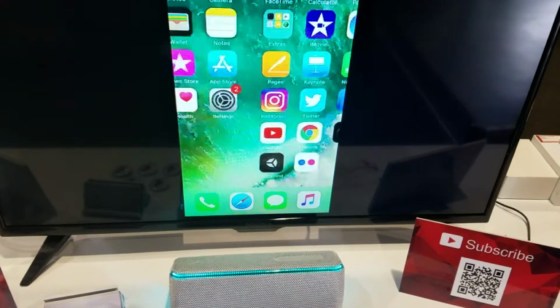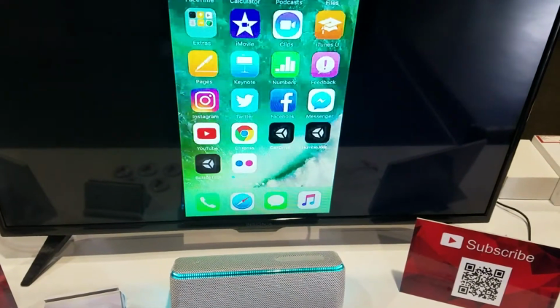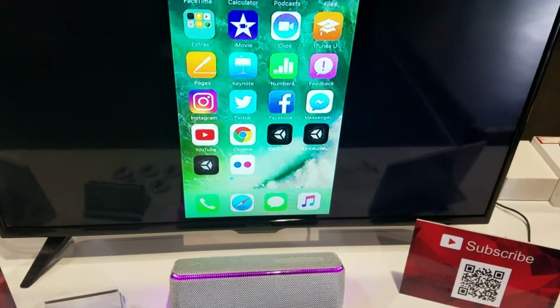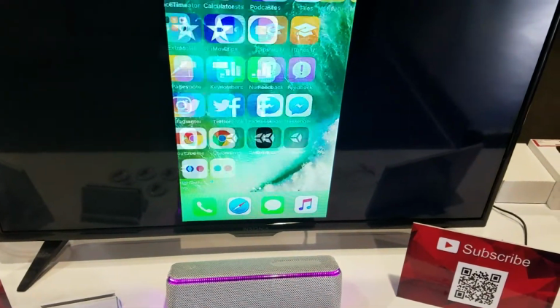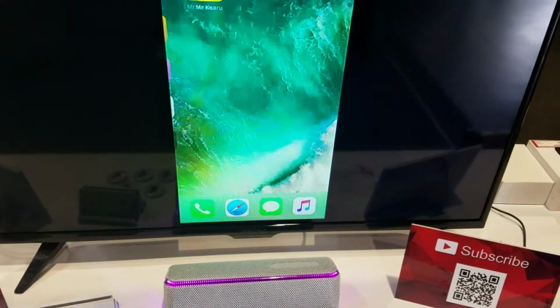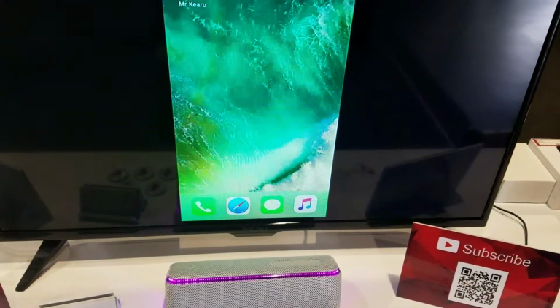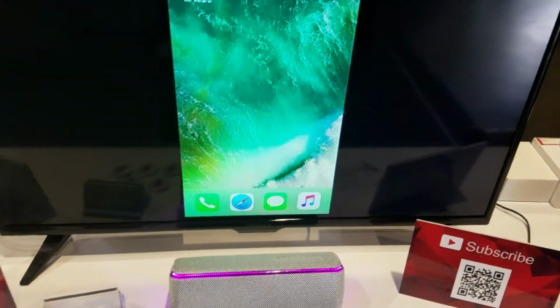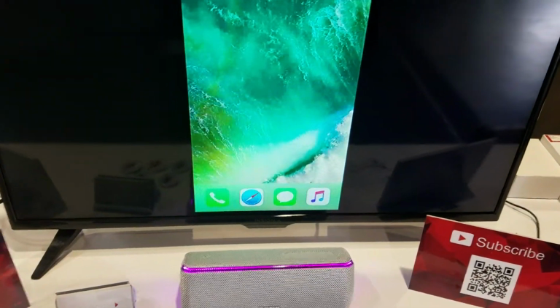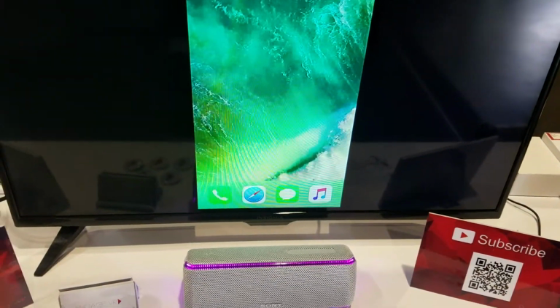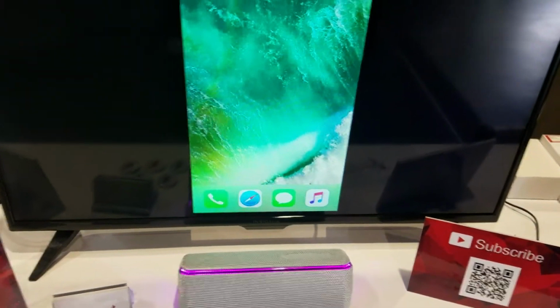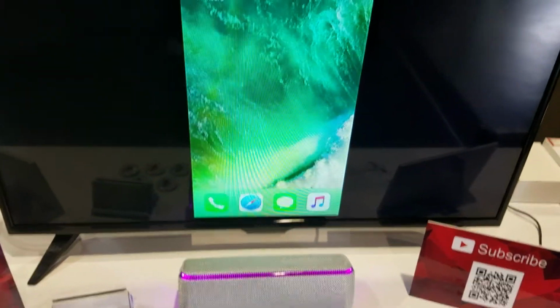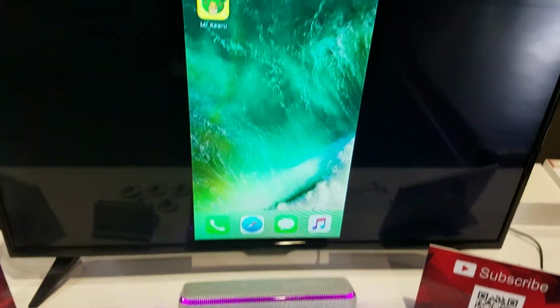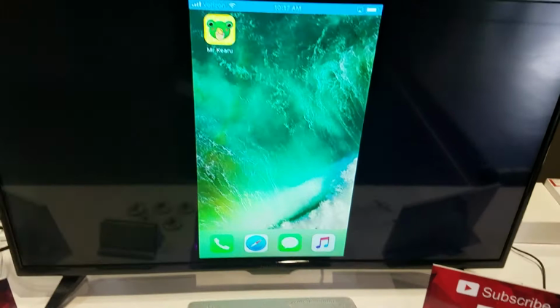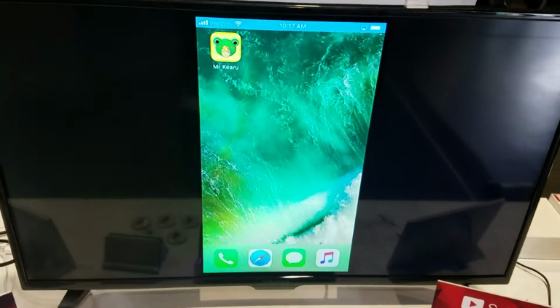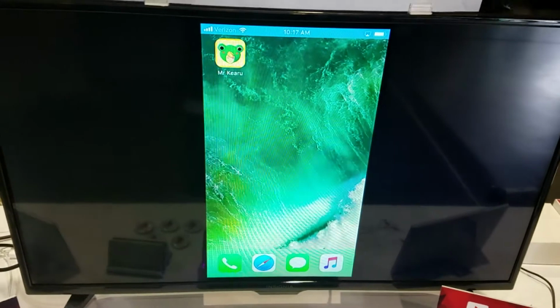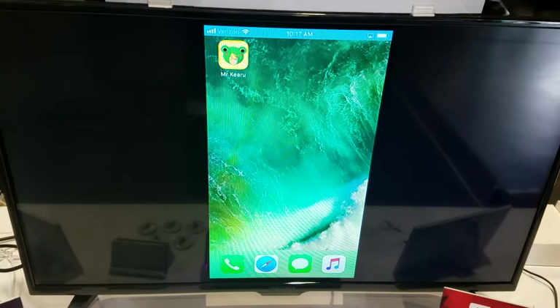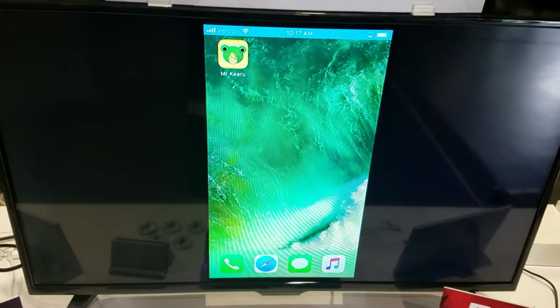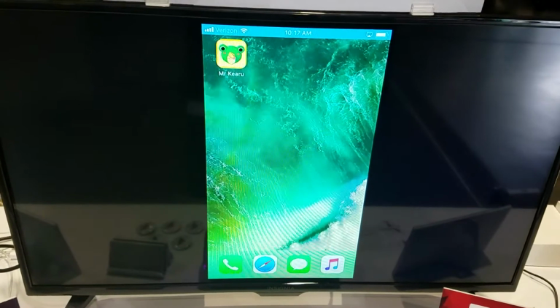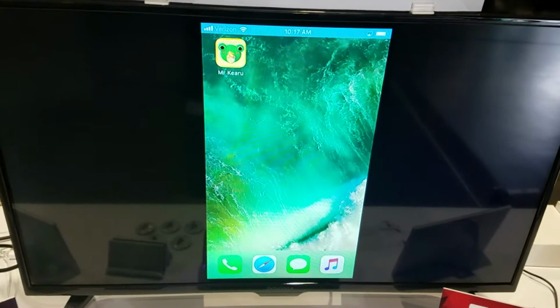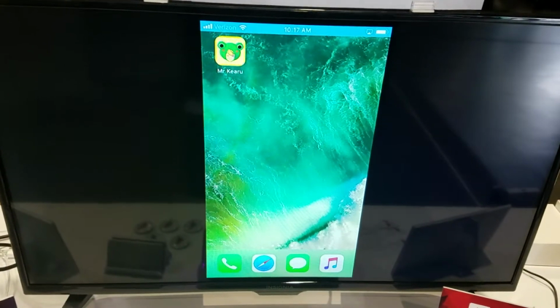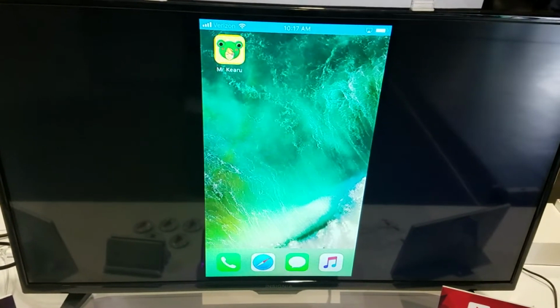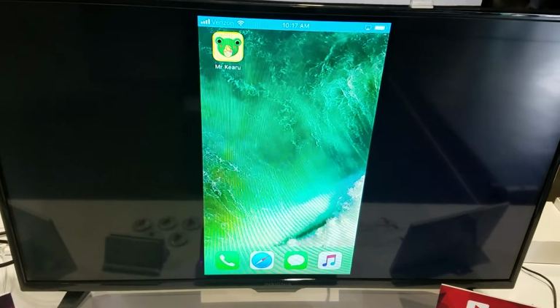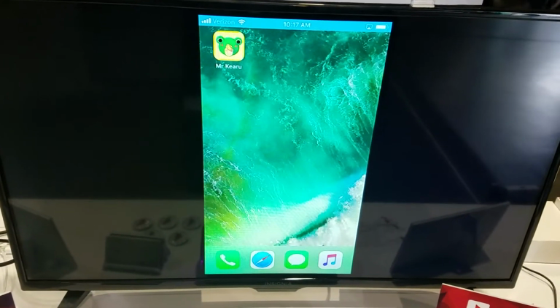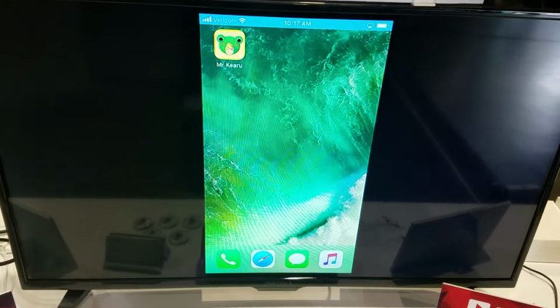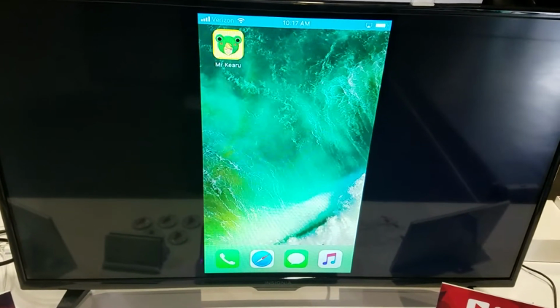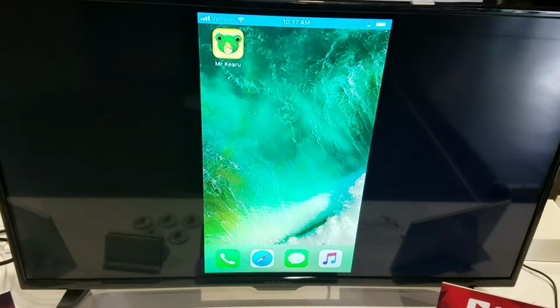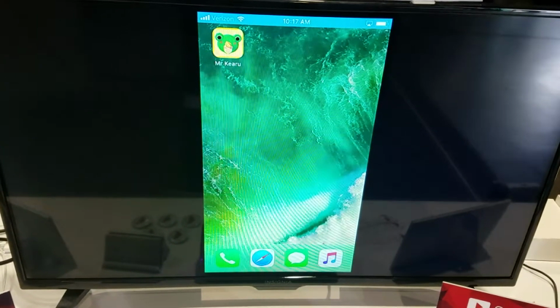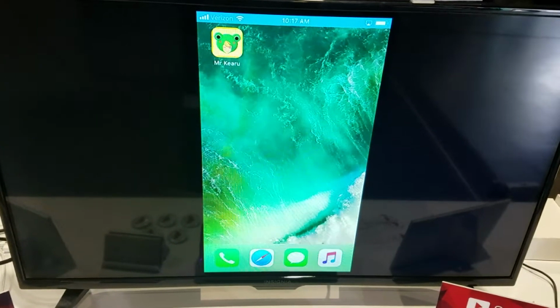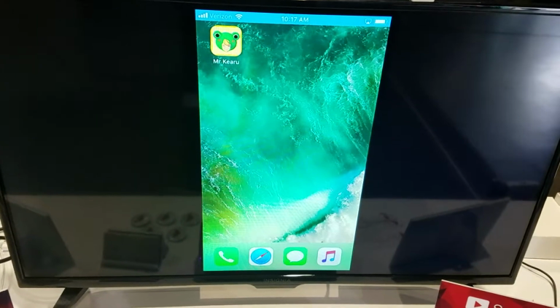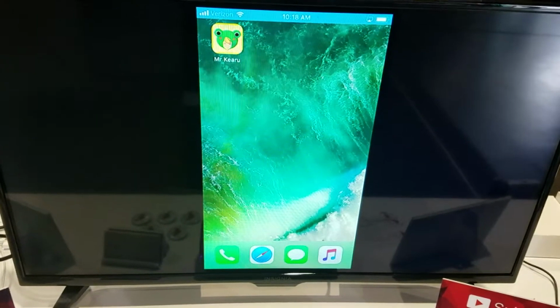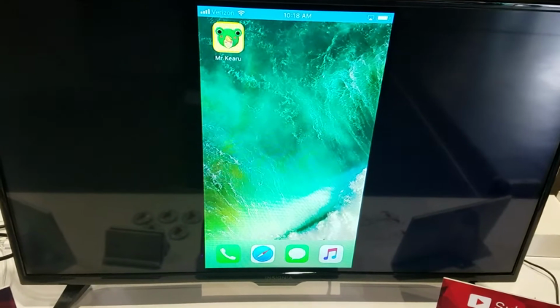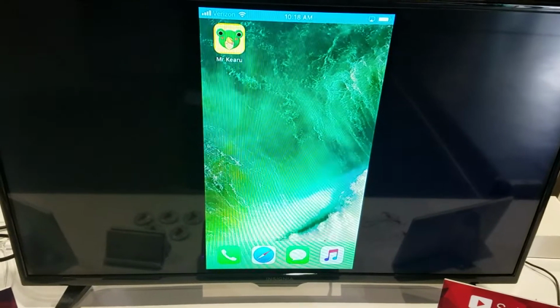What we want to do next is show you a preview demo of our app called Mr. Kairu, which means Mr. Frog in Japanese.